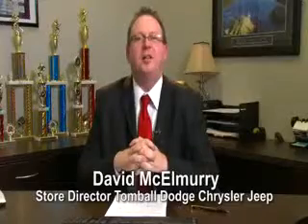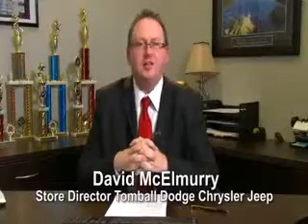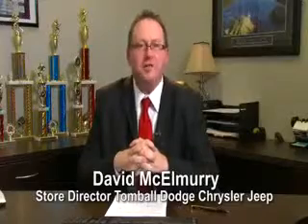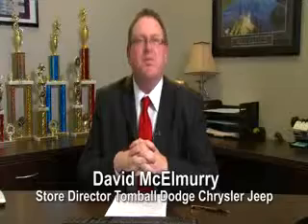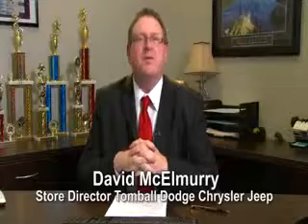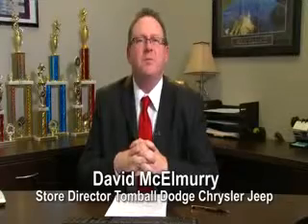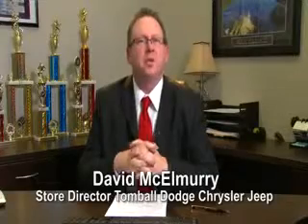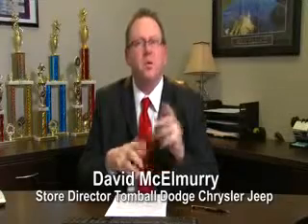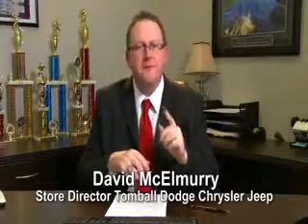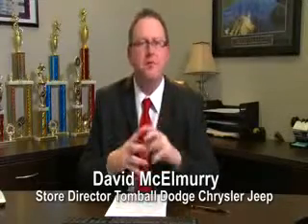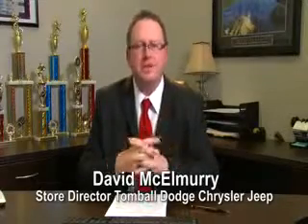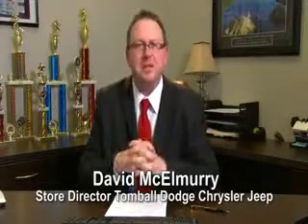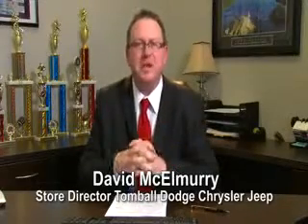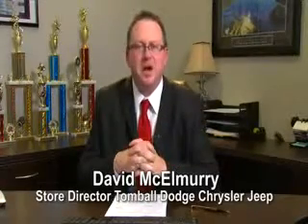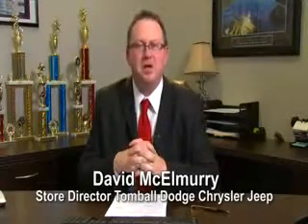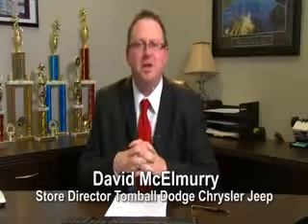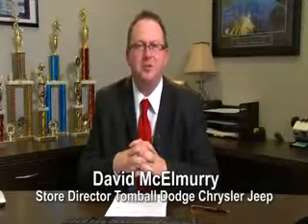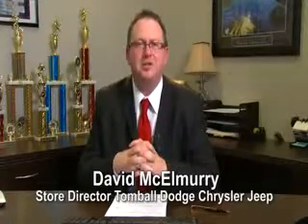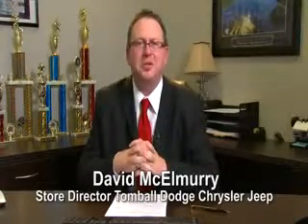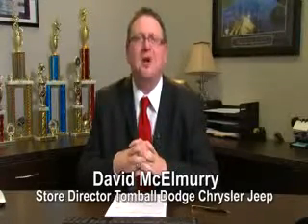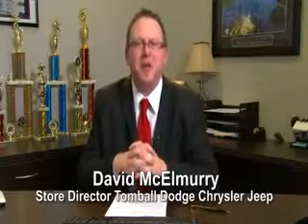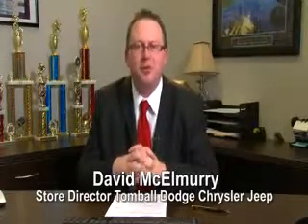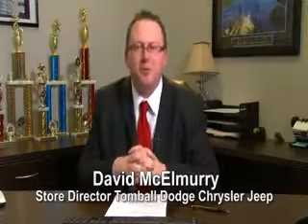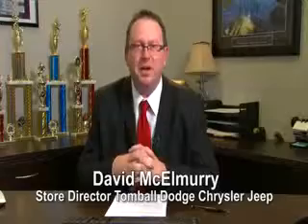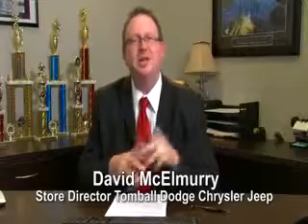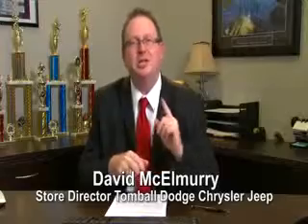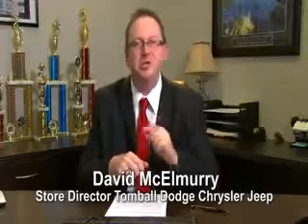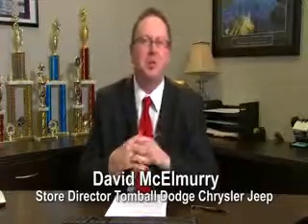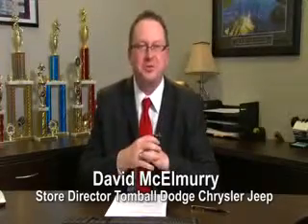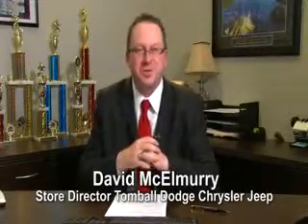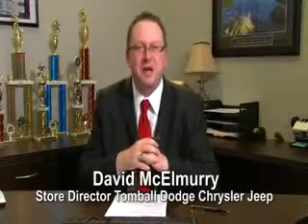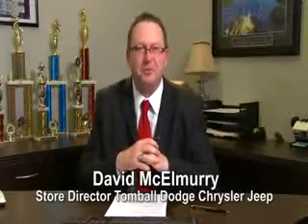Call us today for more information or feel free to stop by Tomball Dodge Chrysler Jeep on Highway 249, just north of Spring Cypress.